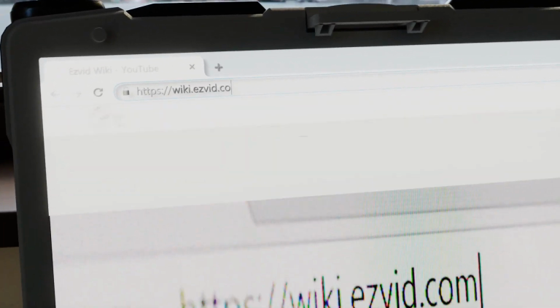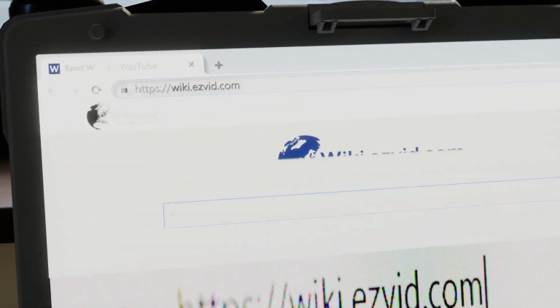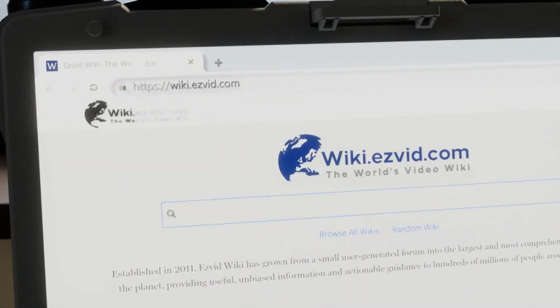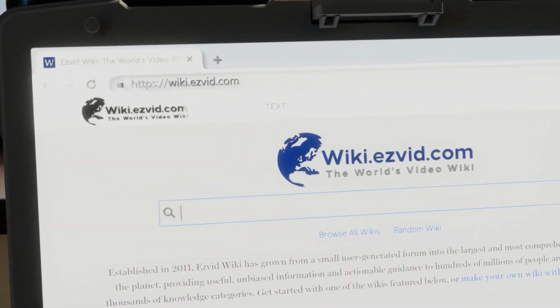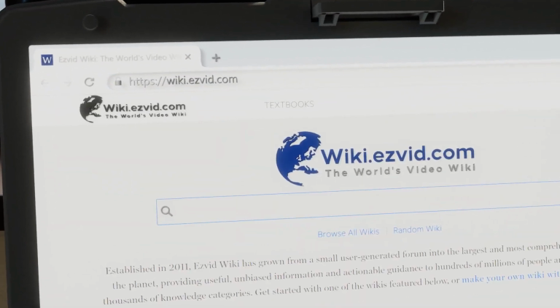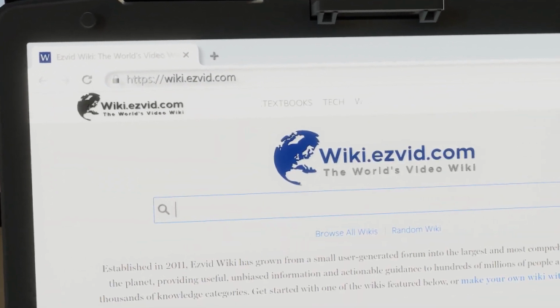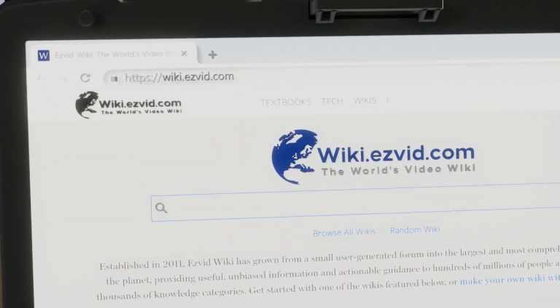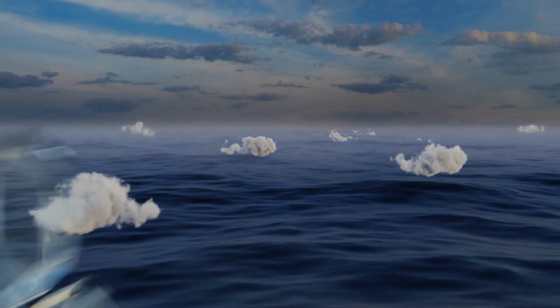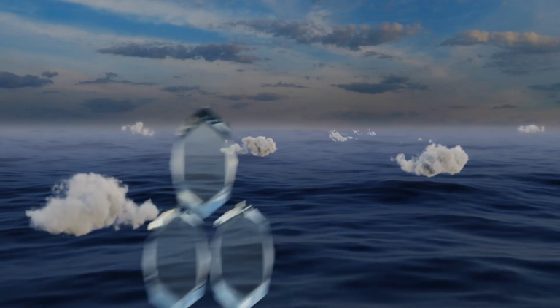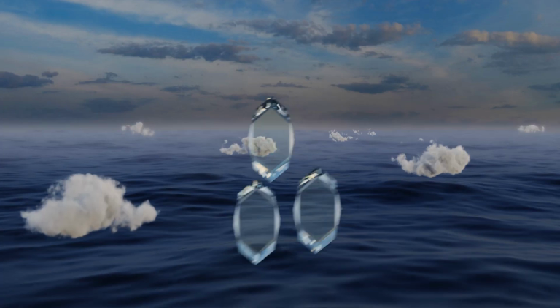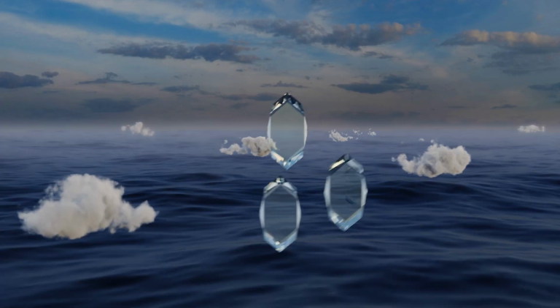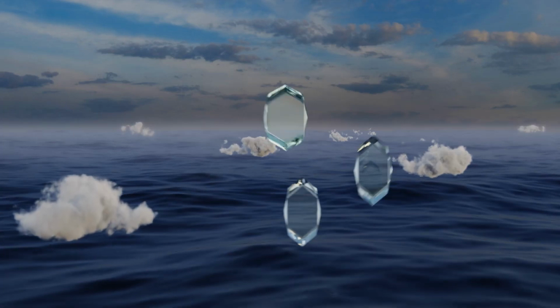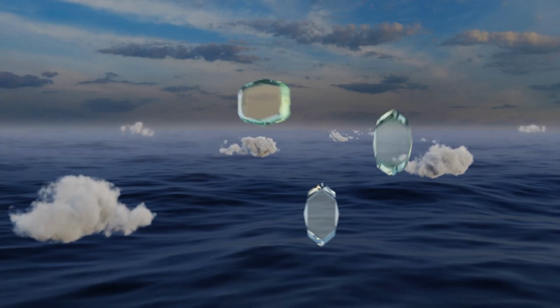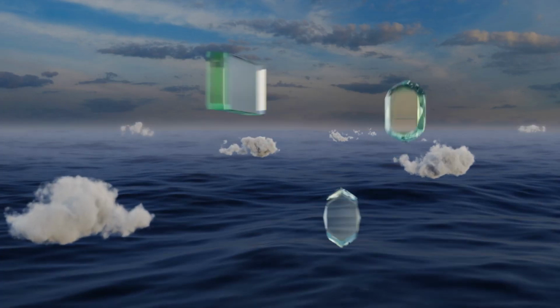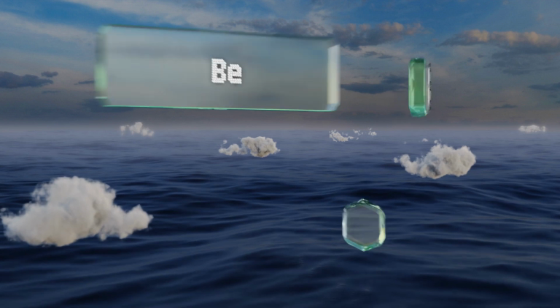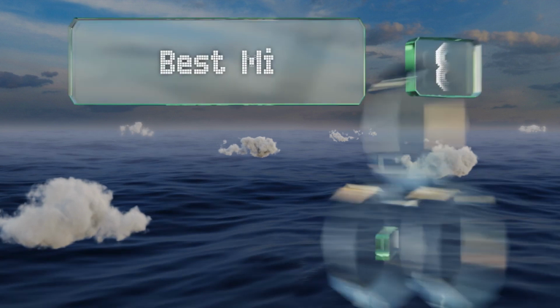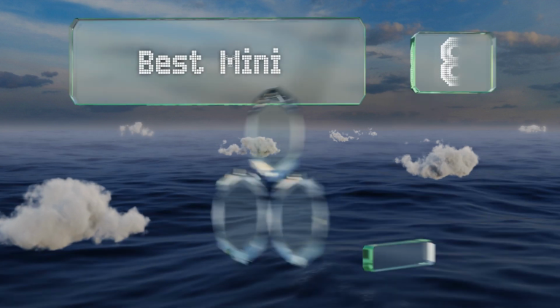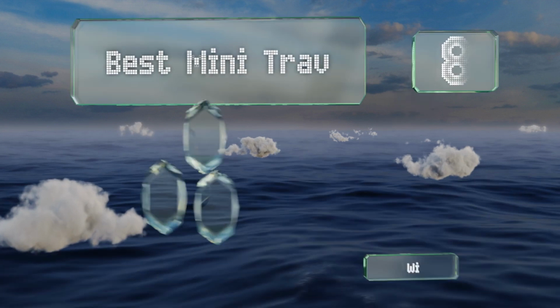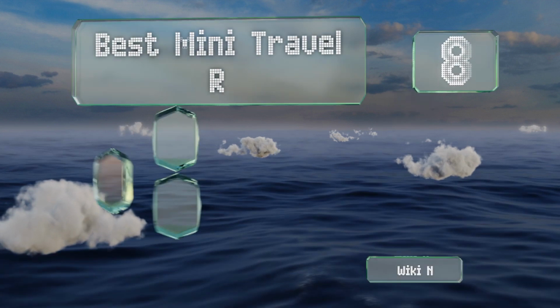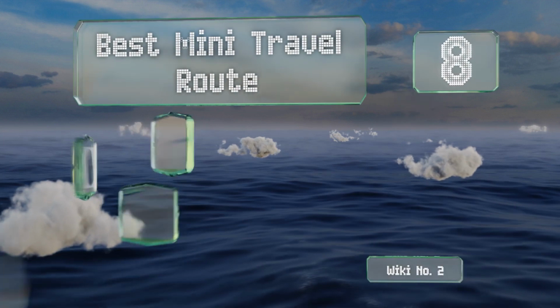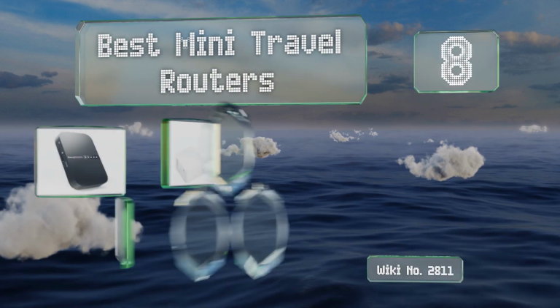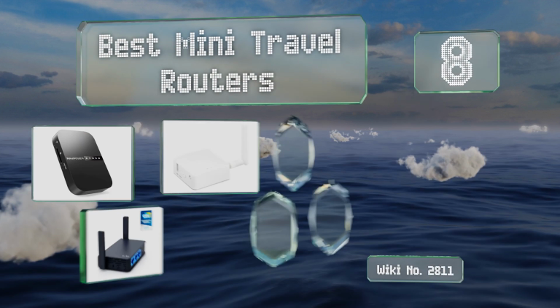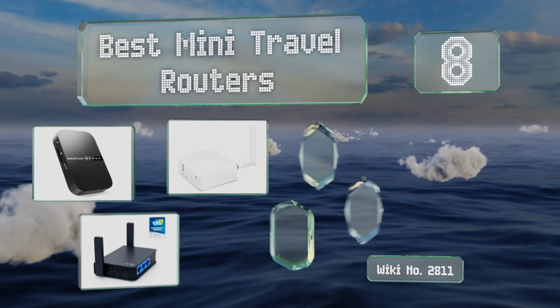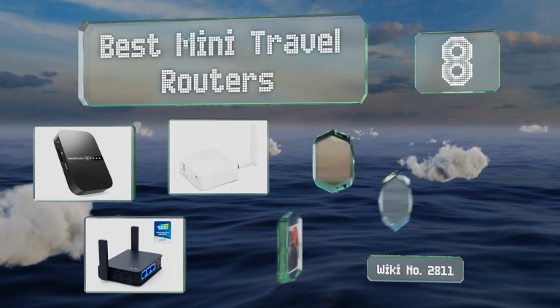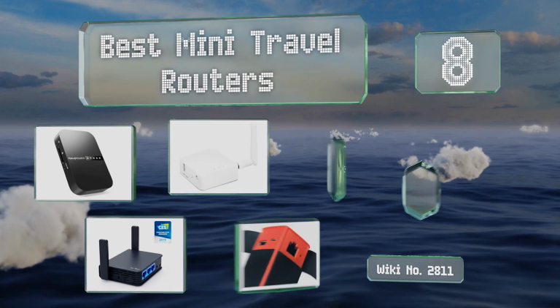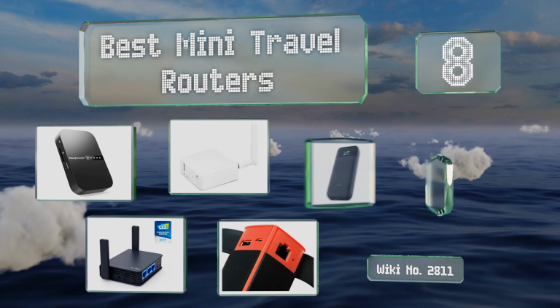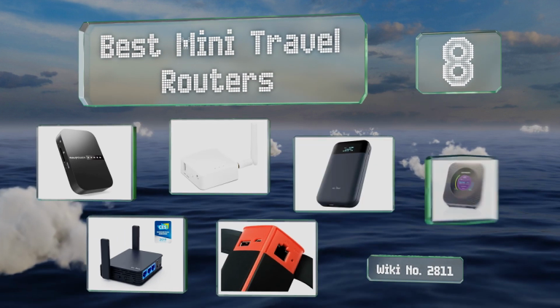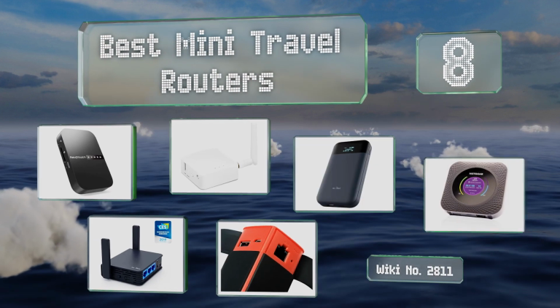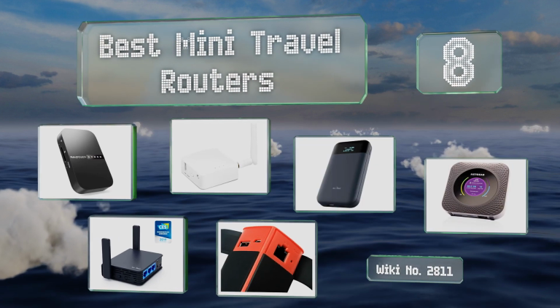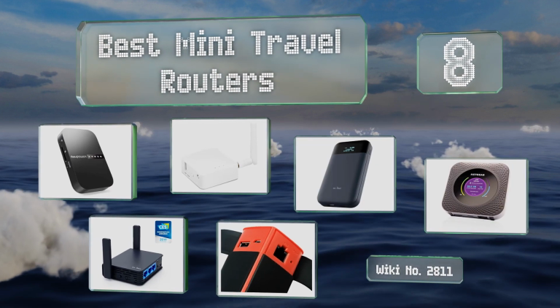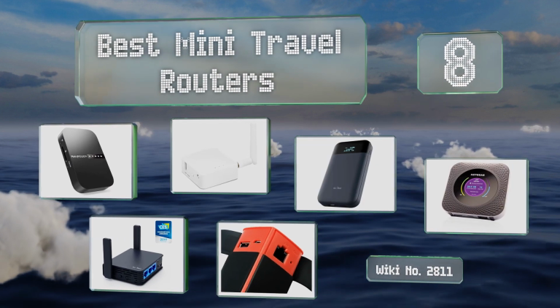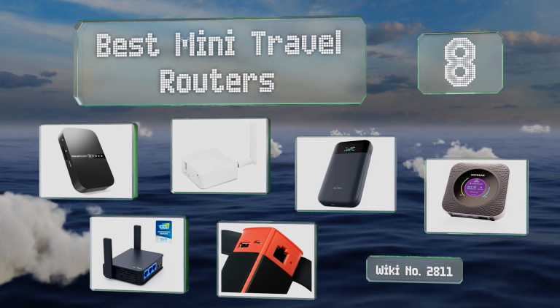EasyVid presents the 8 best mini travel routers. Let's get started with the list.